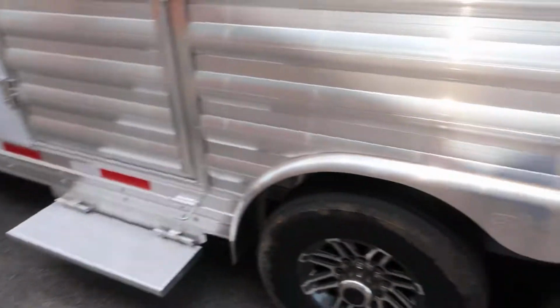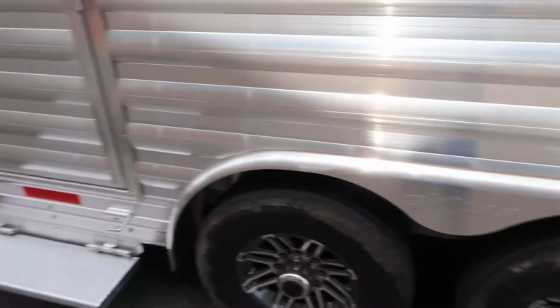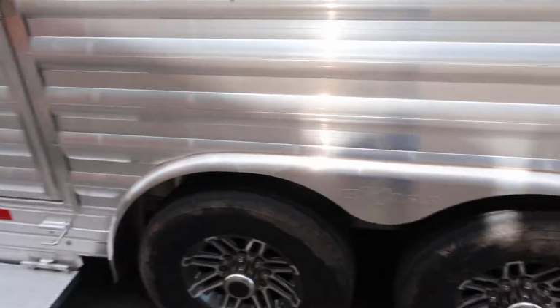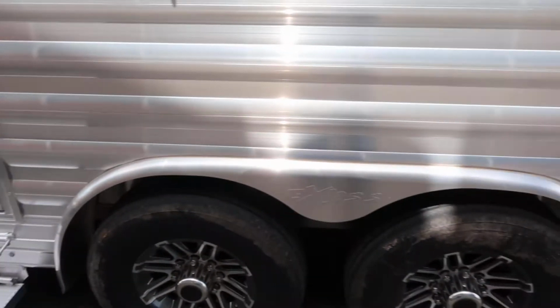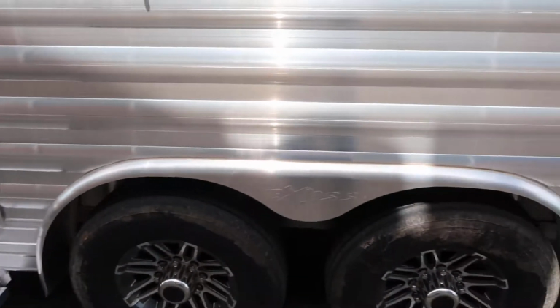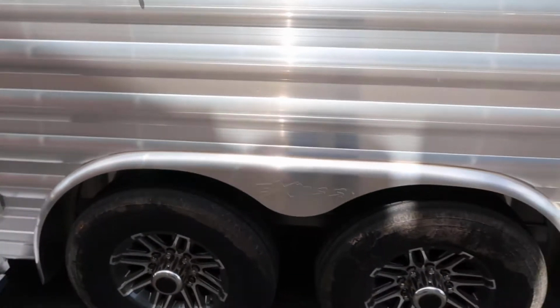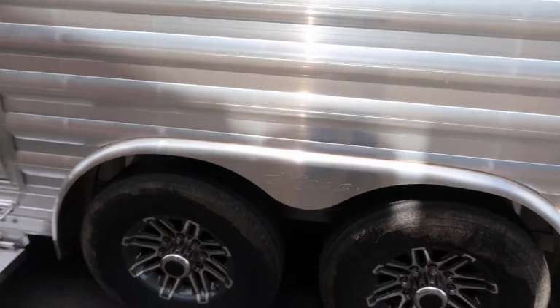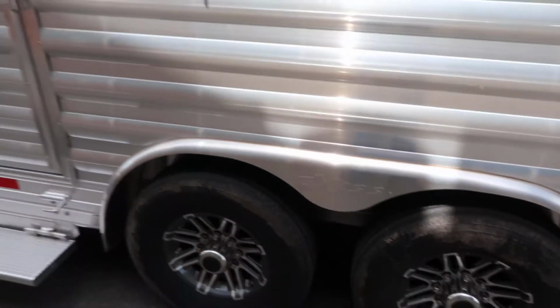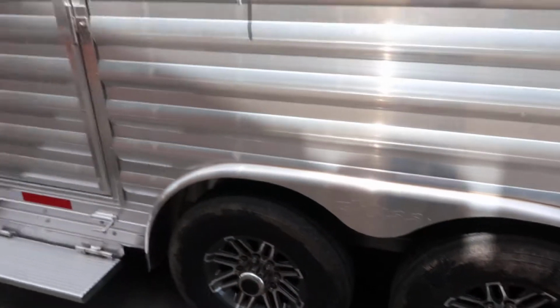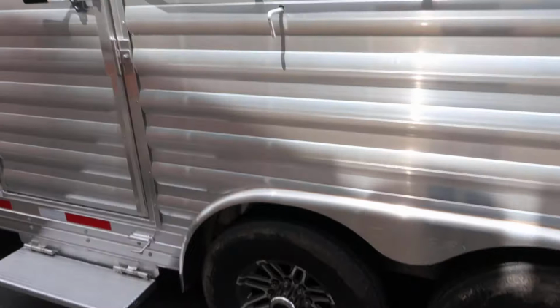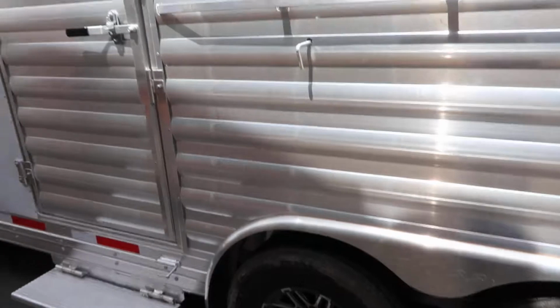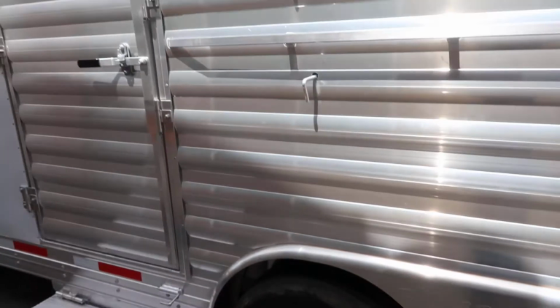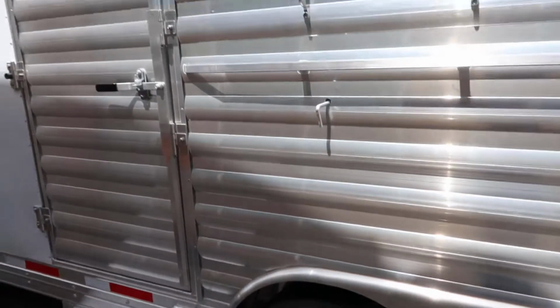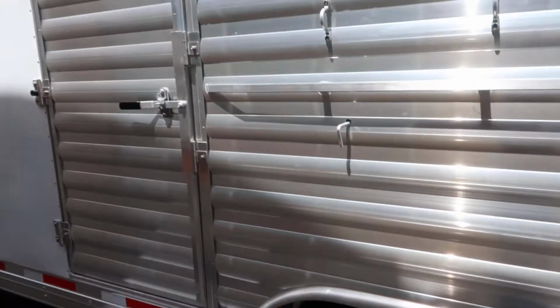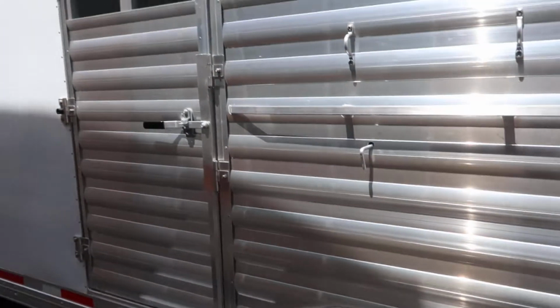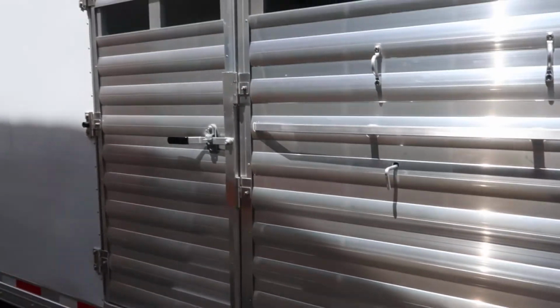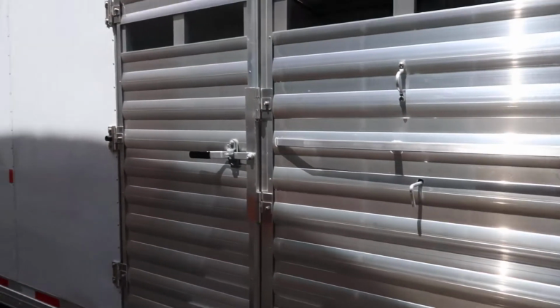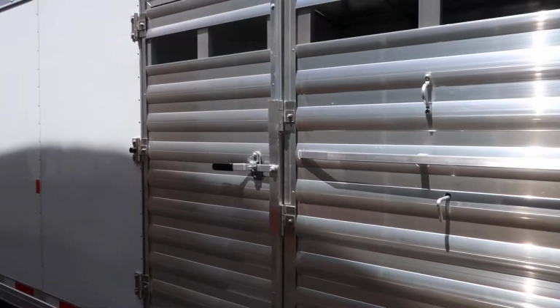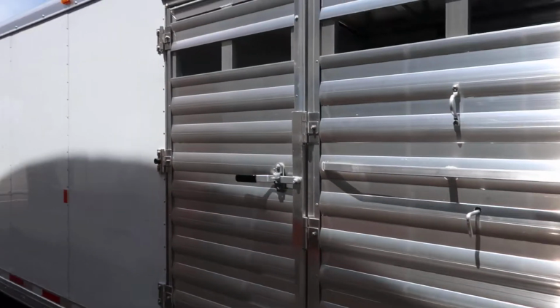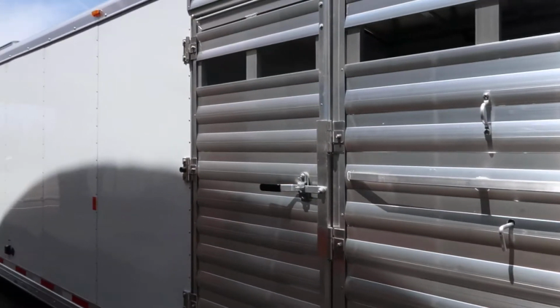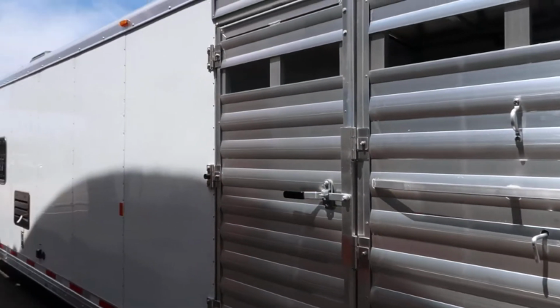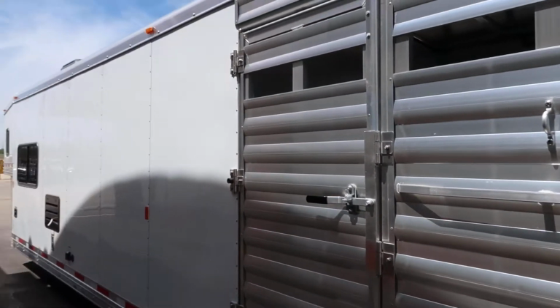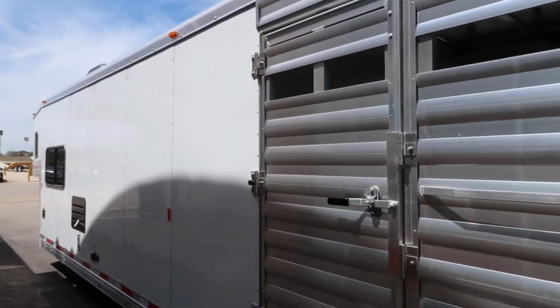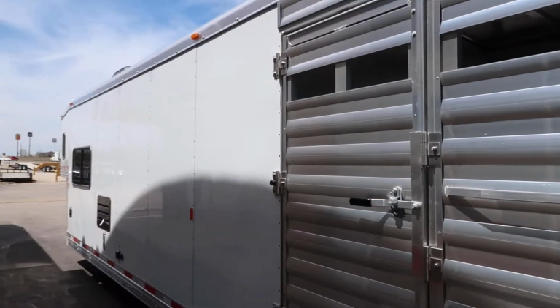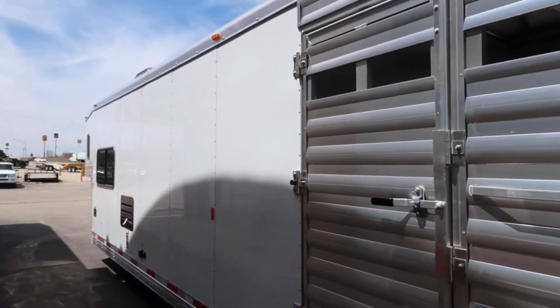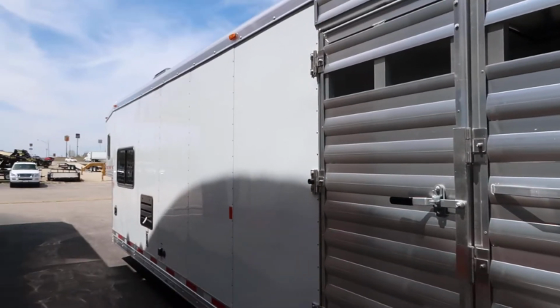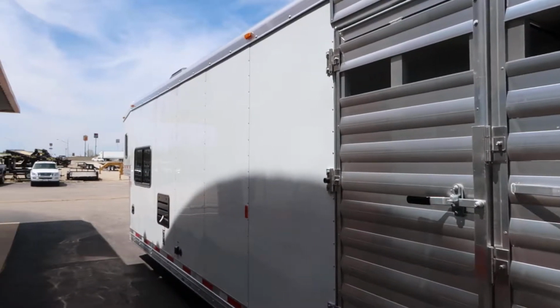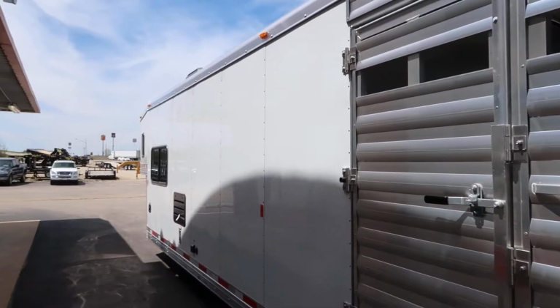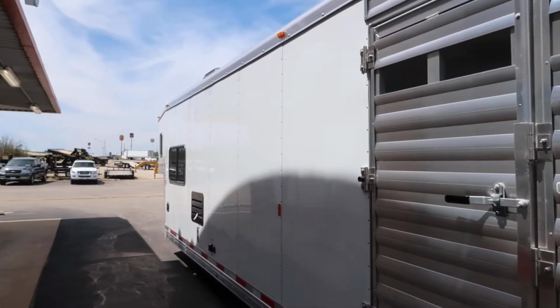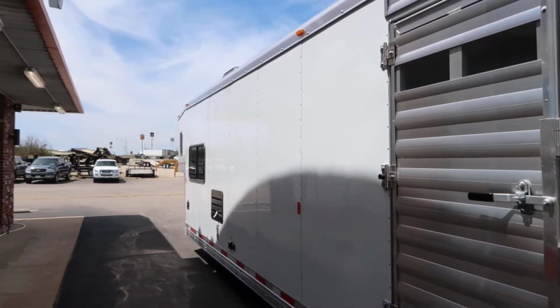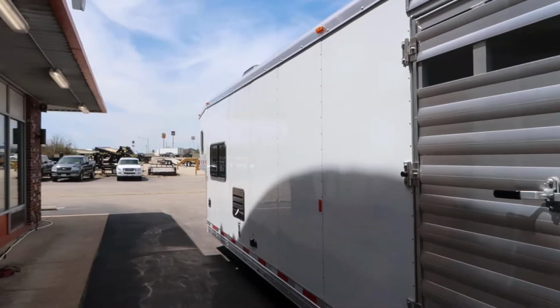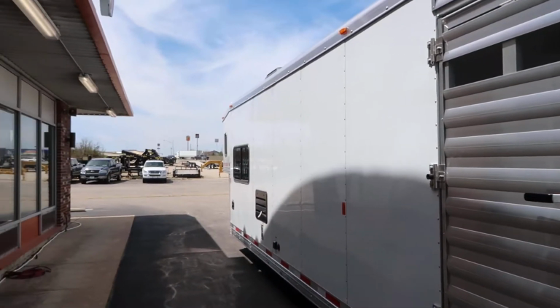For more information on this trailer, give us a call here at Jim's Motors, Cuba, Missouri. Thank you and have a great day.